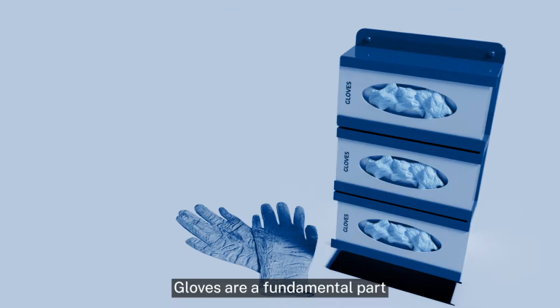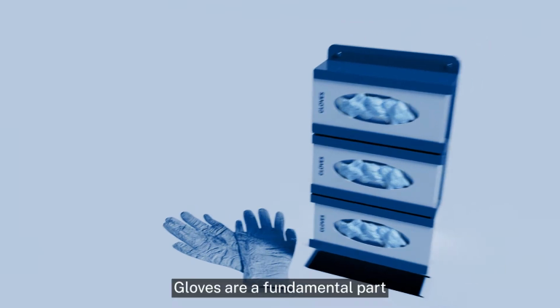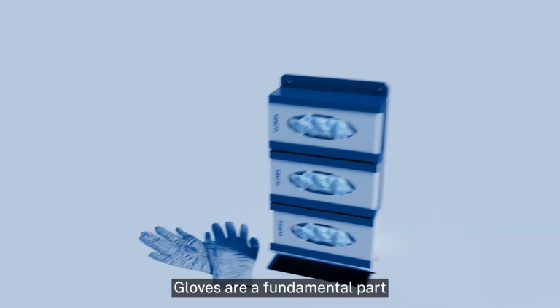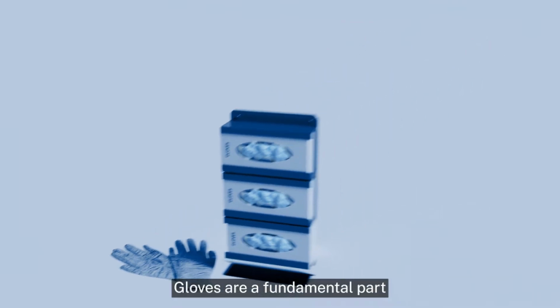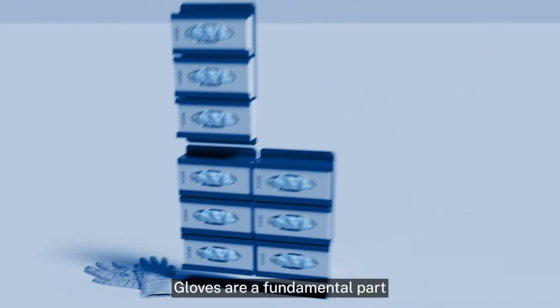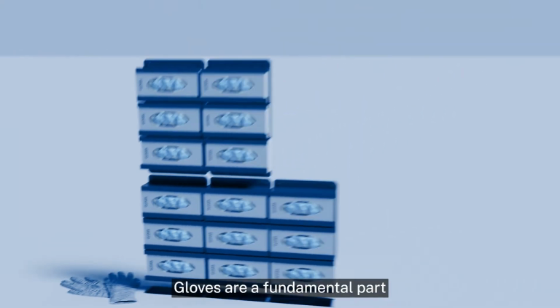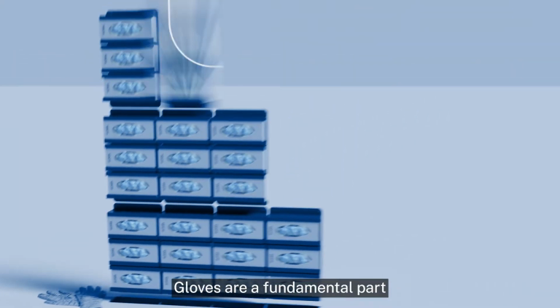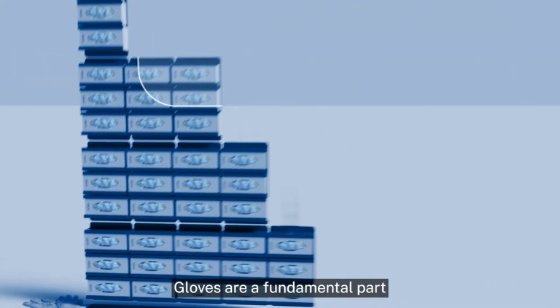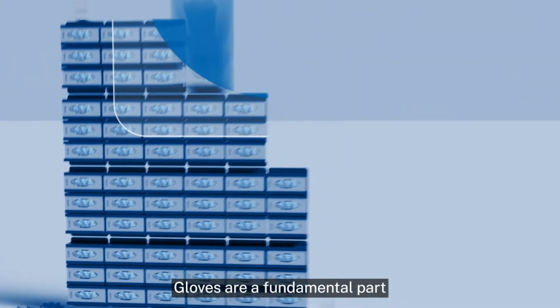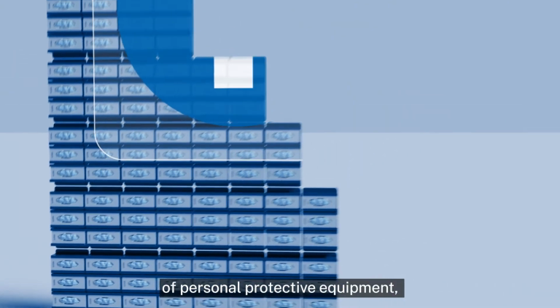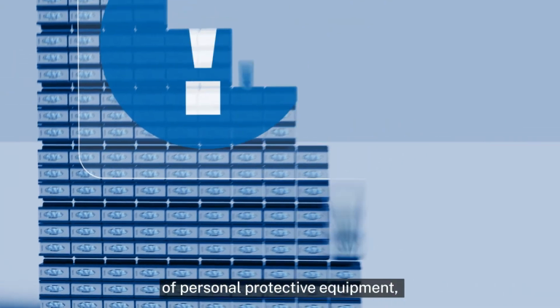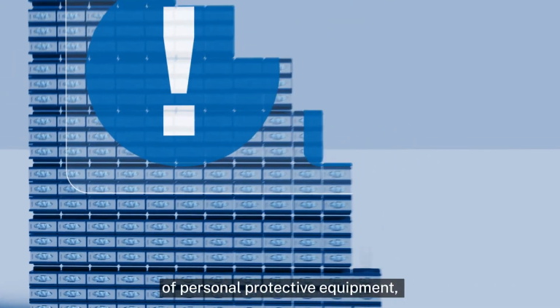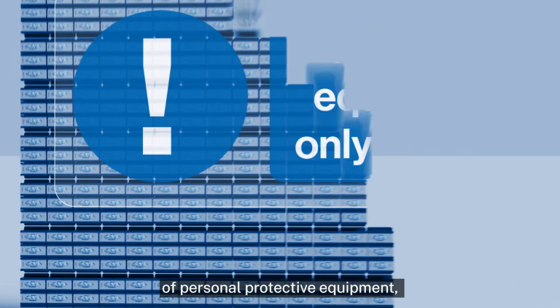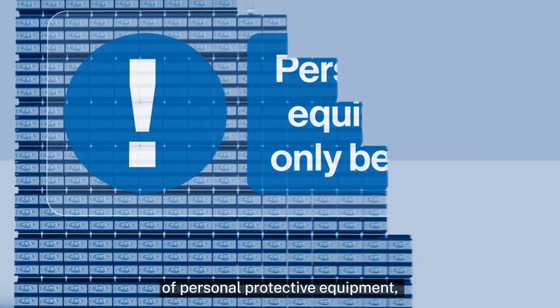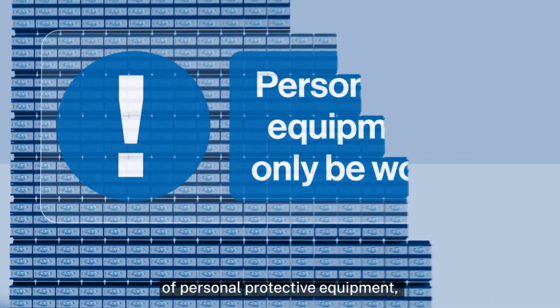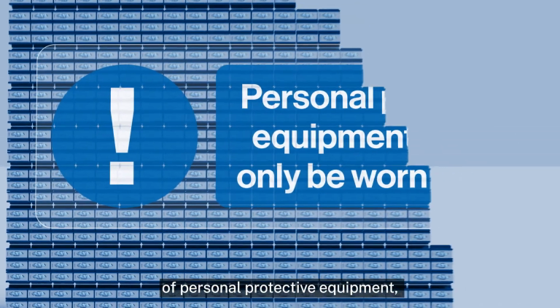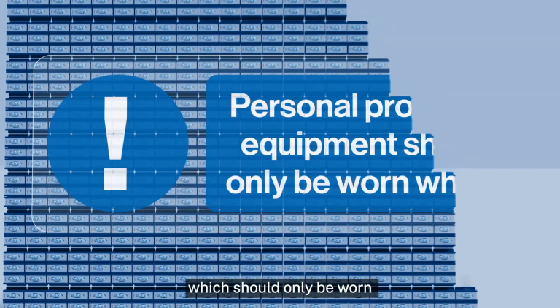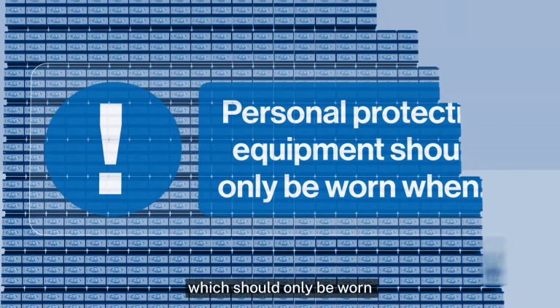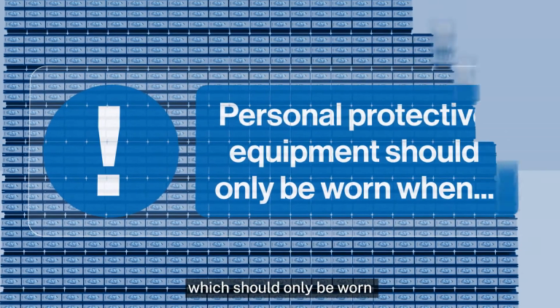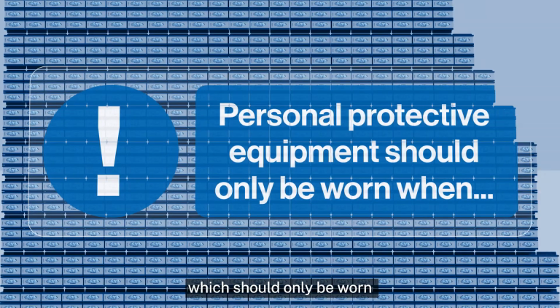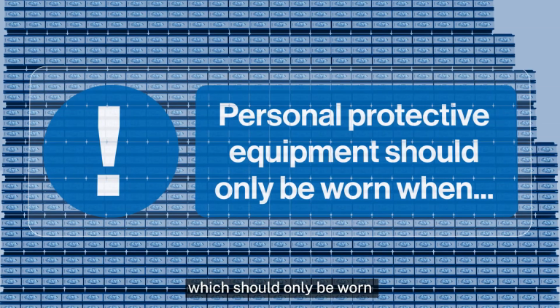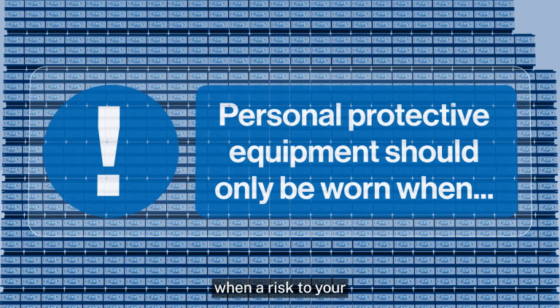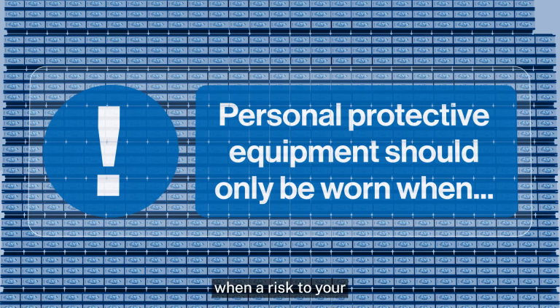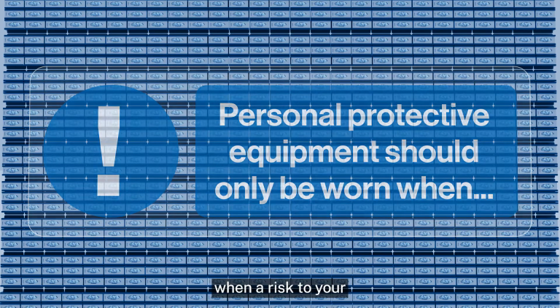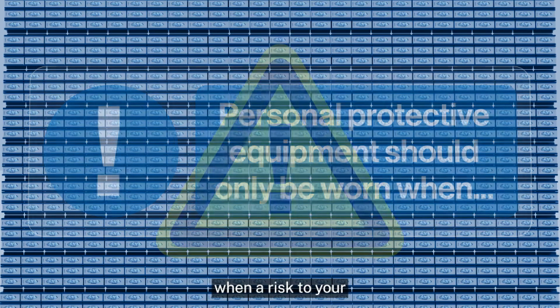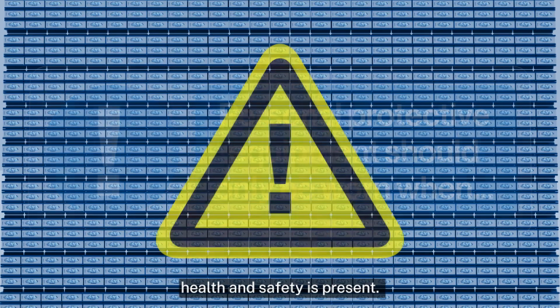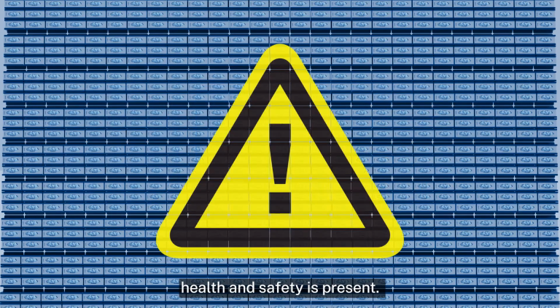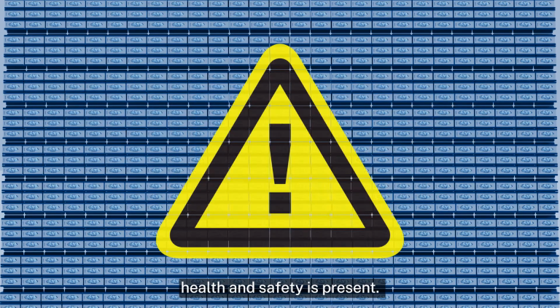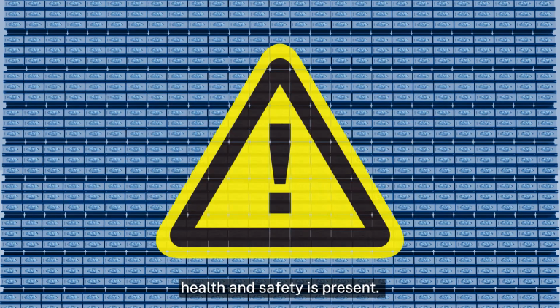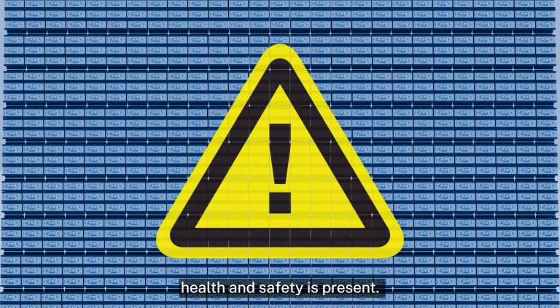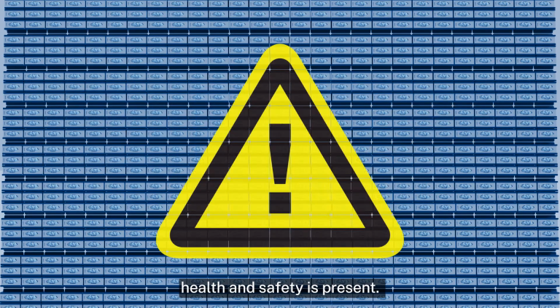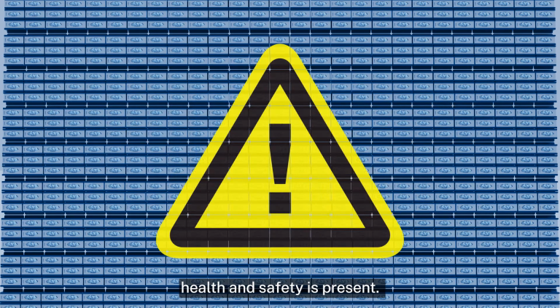Gloves are a fundamental part of personal protective equipment which should only be worn when a risk to your health and safety is present.